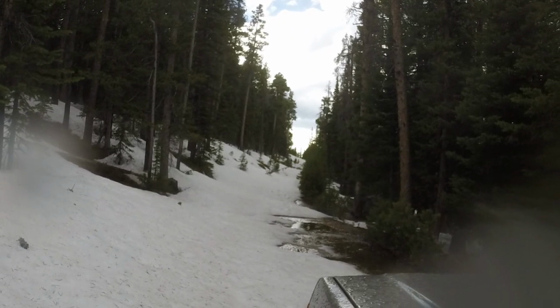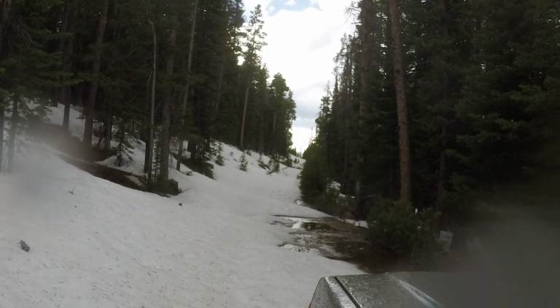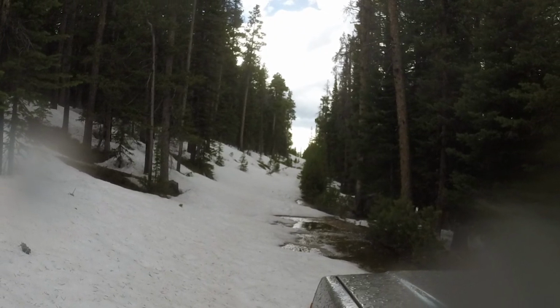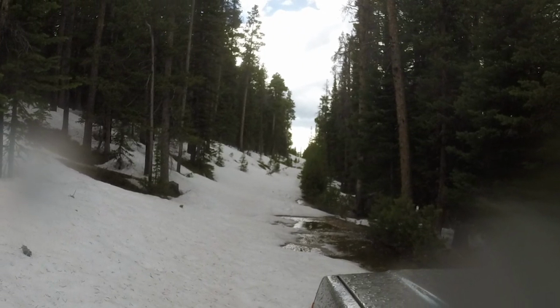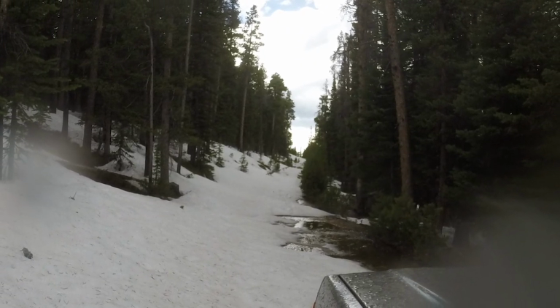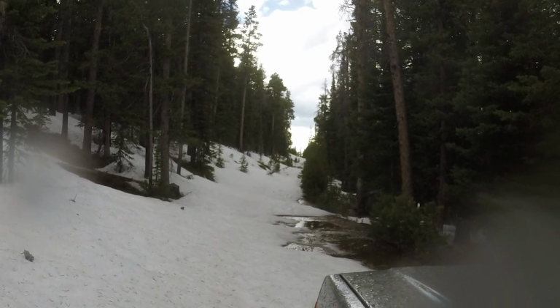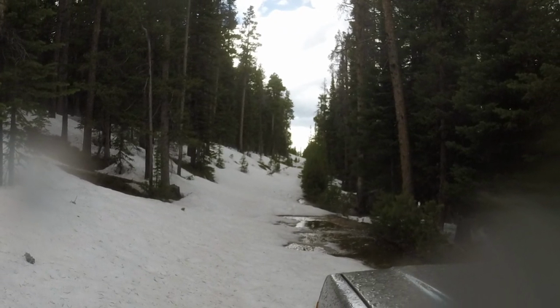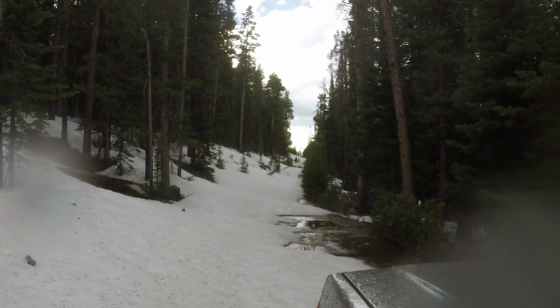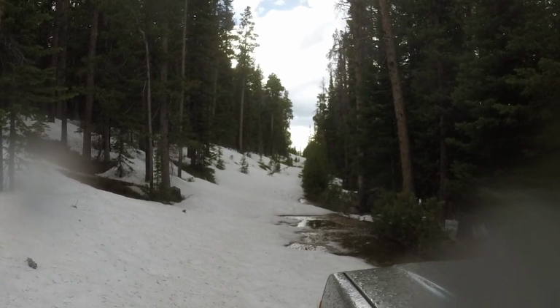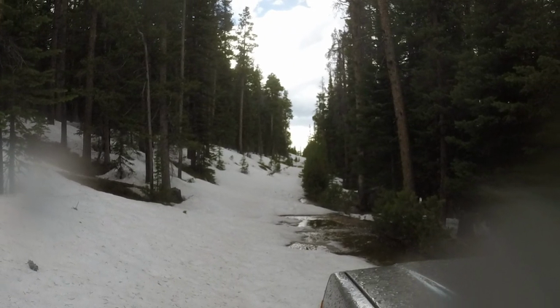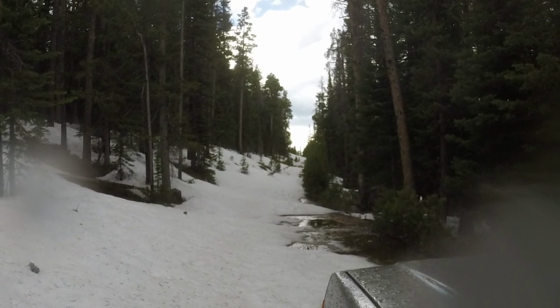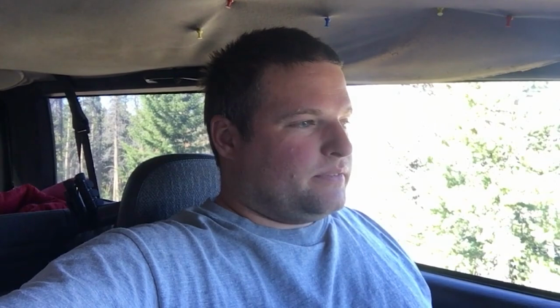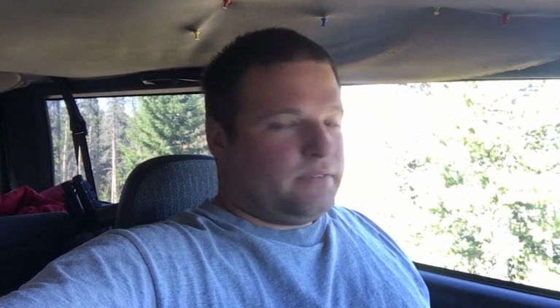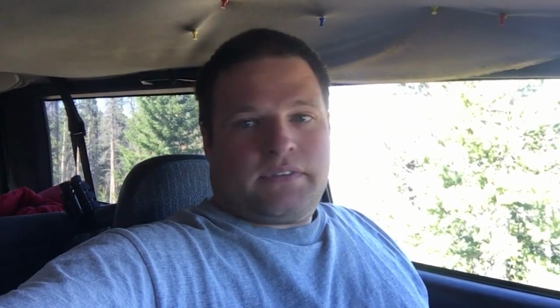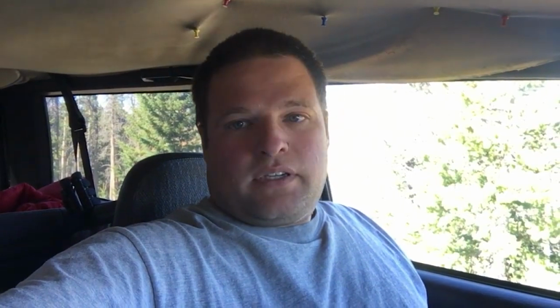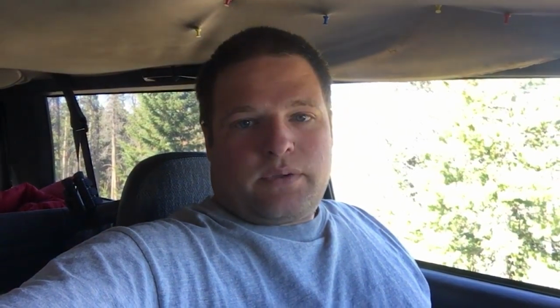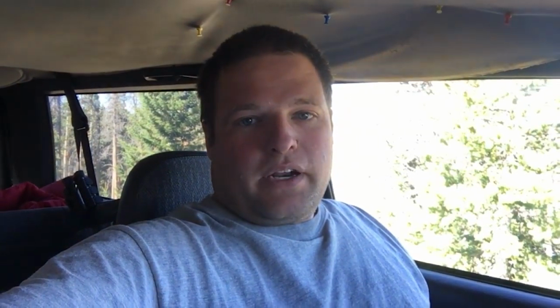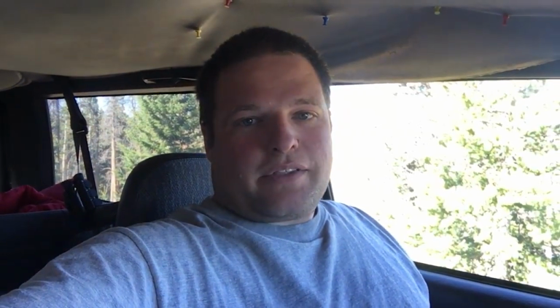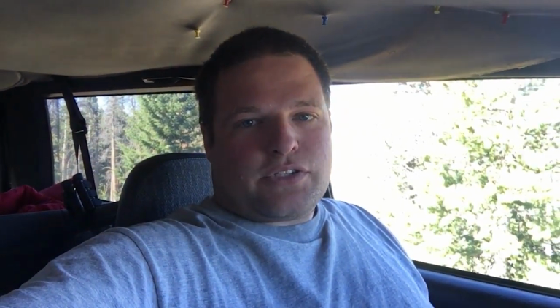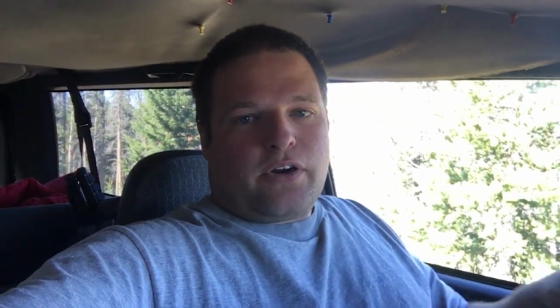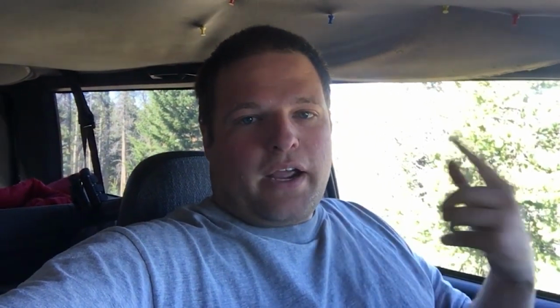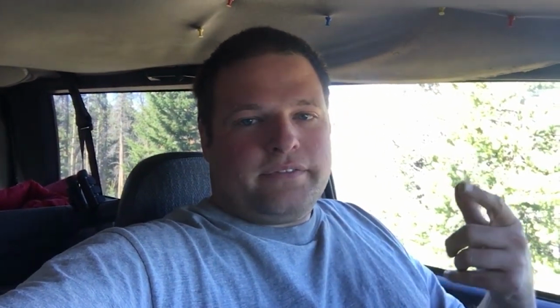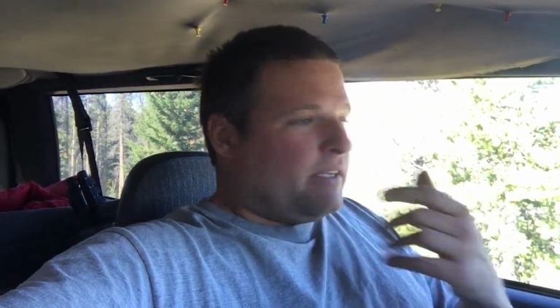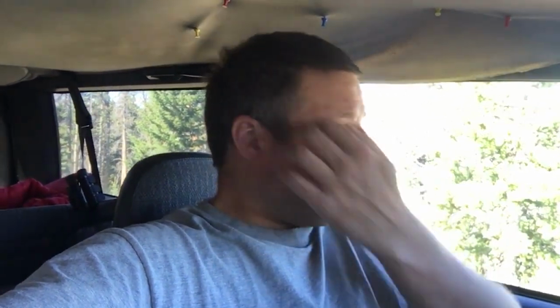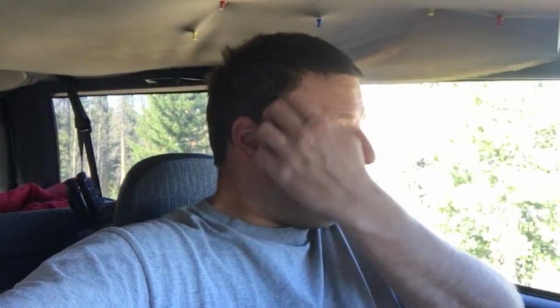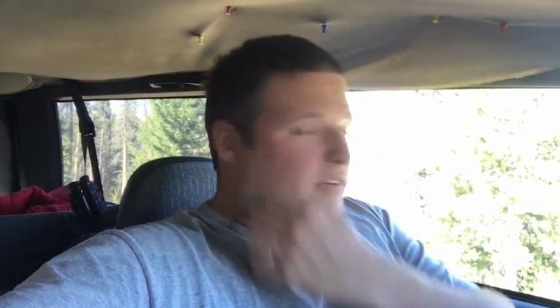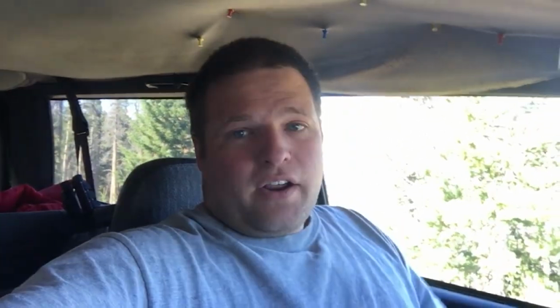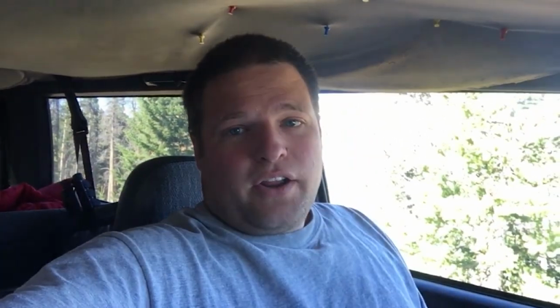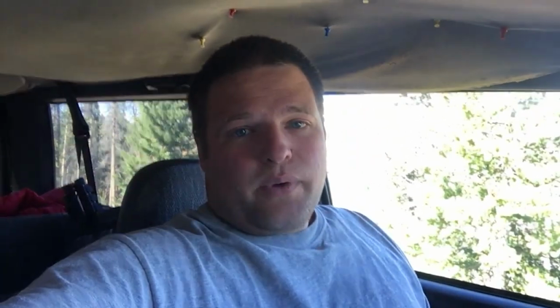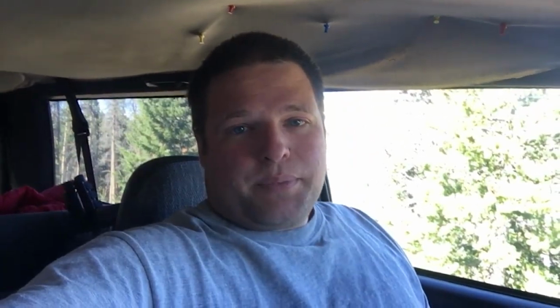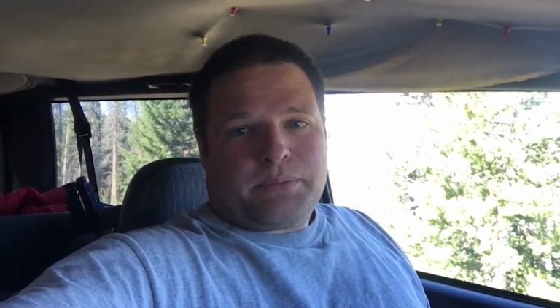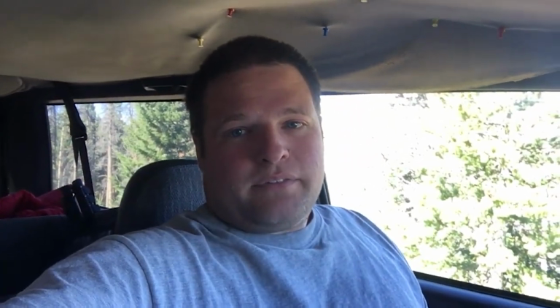Well guys, I don't think we're getting around this snow drift. So we're going to have to just turn around and find another way up this mountain.